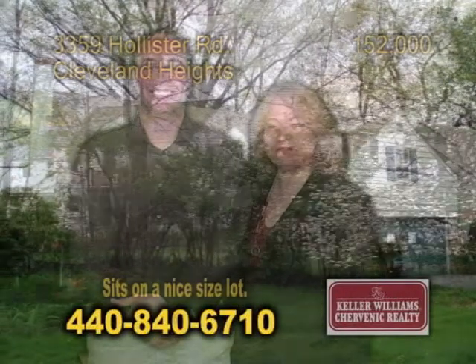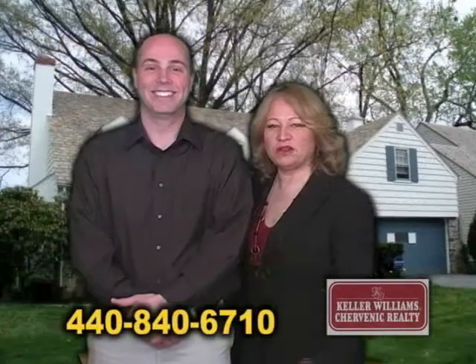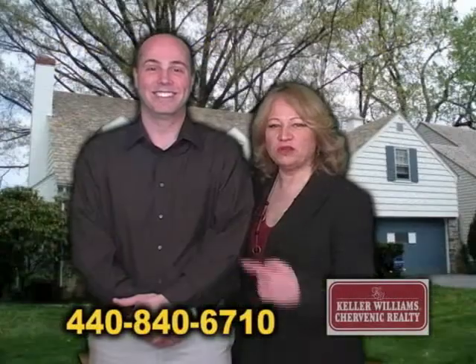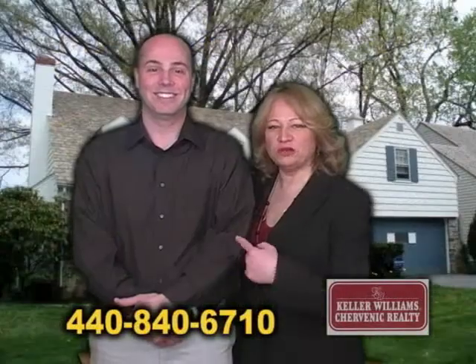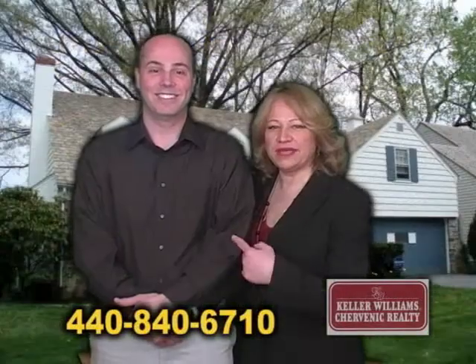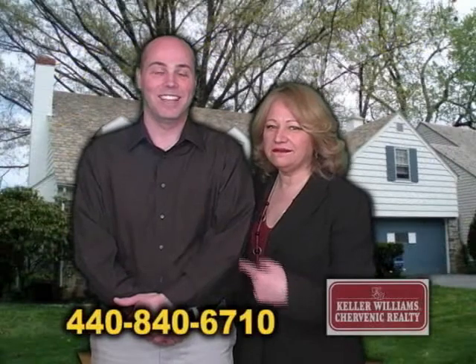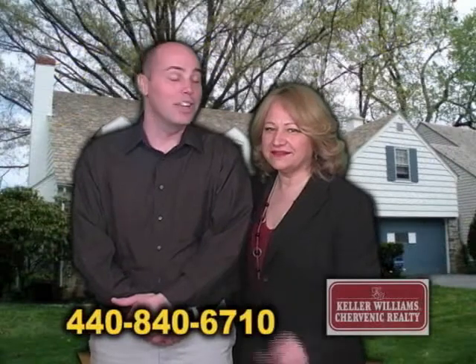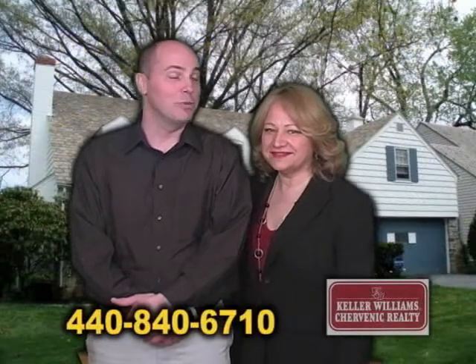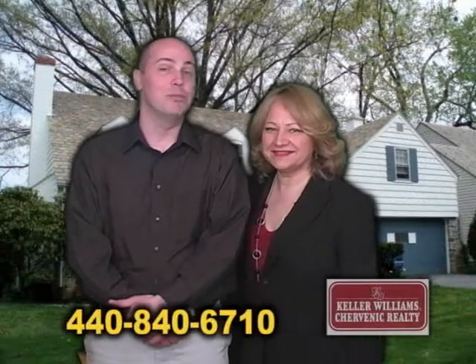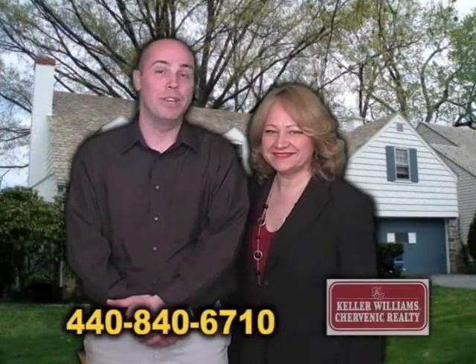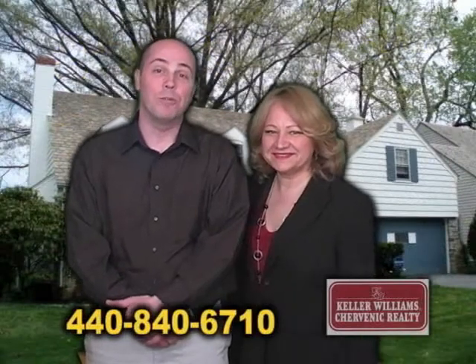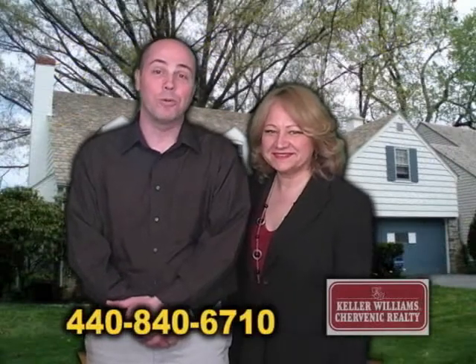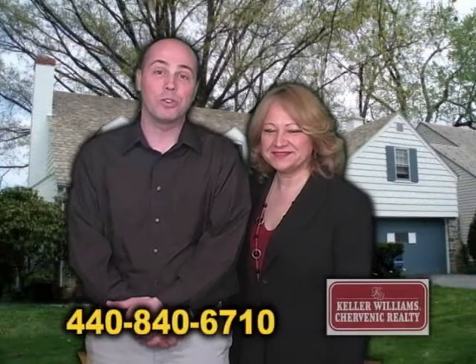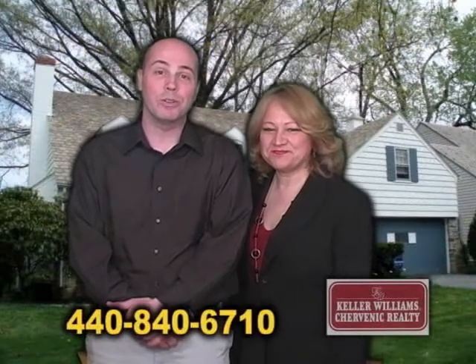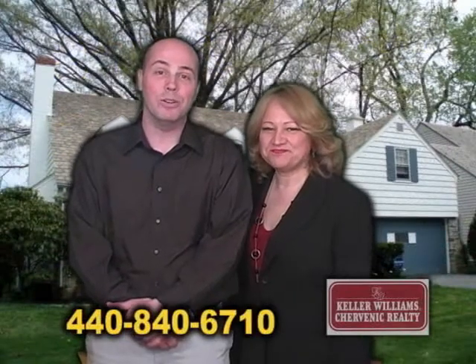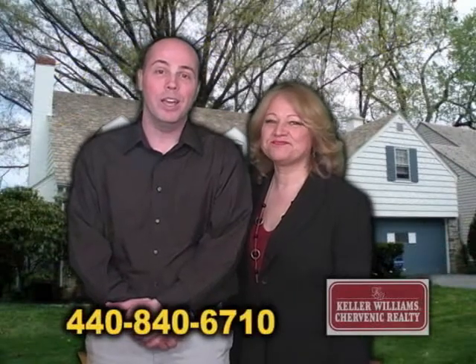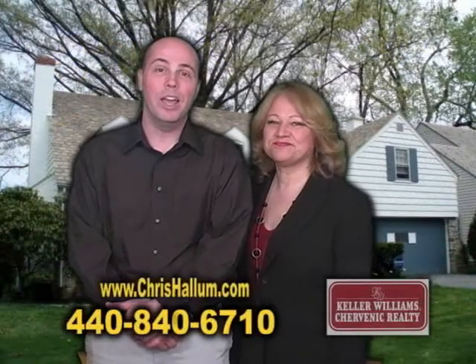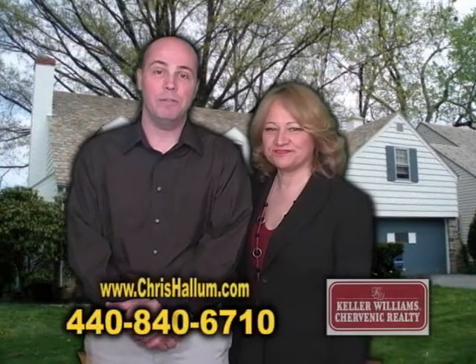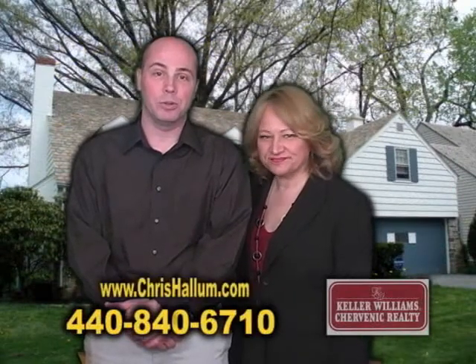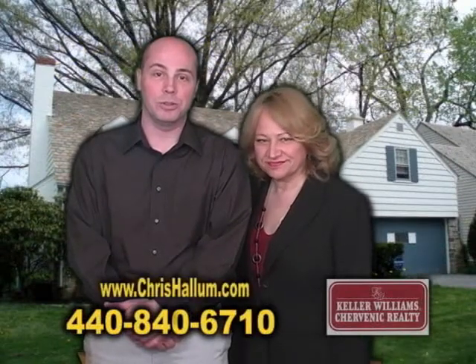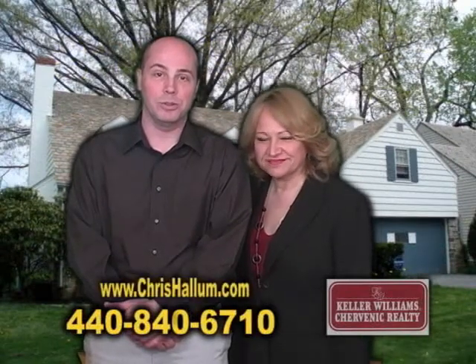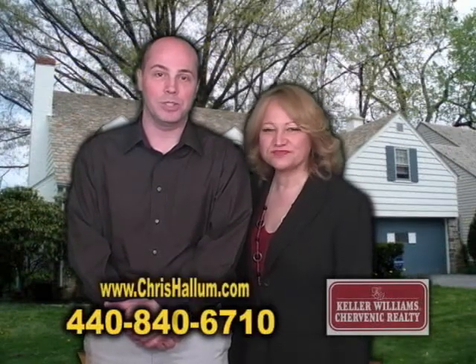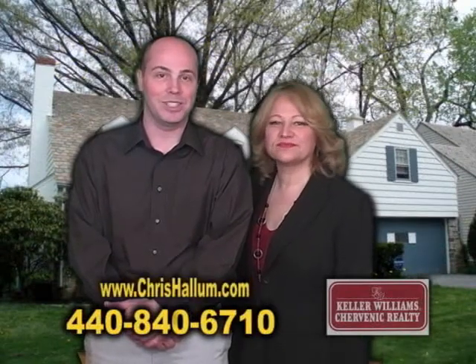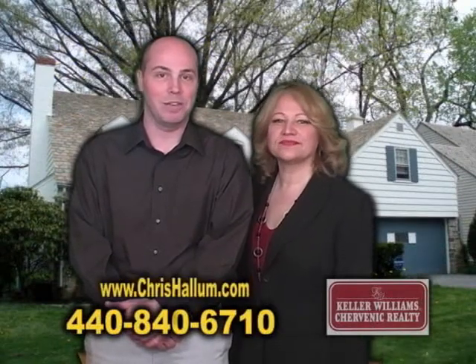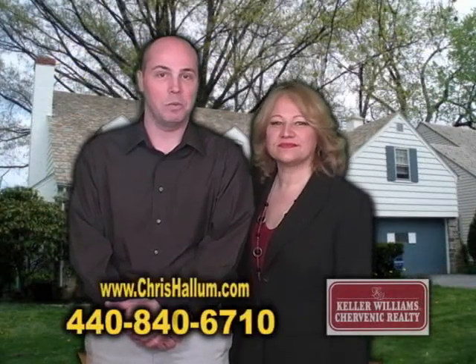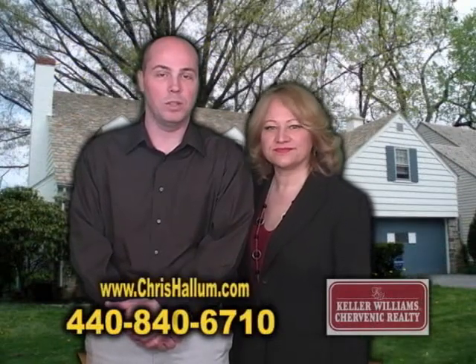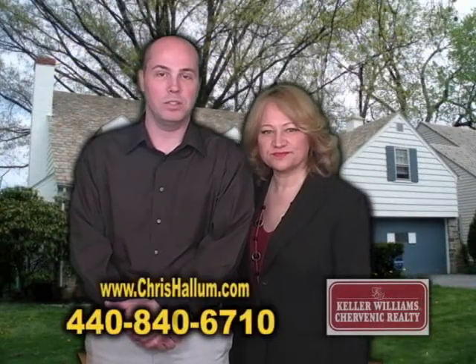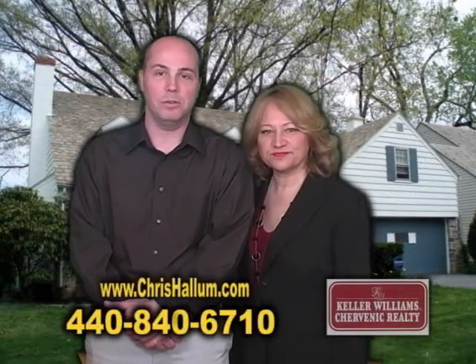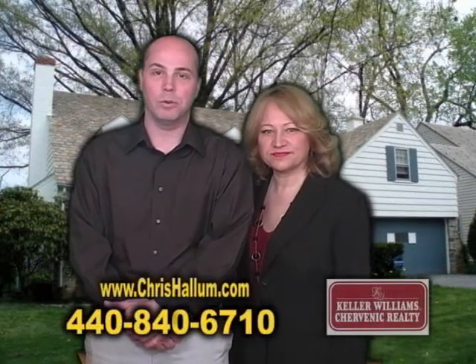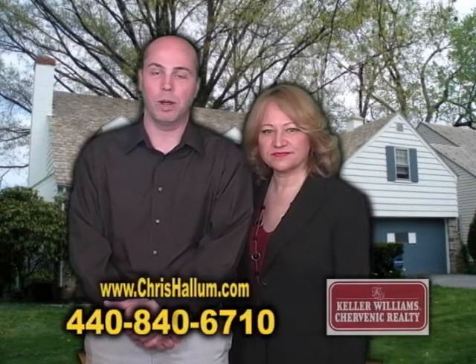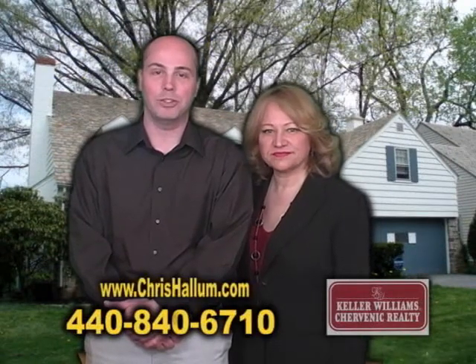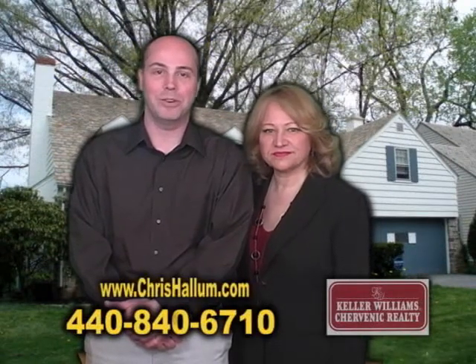How do we get a hold of you? You can reach me at 440-840-6710 for a private showing.